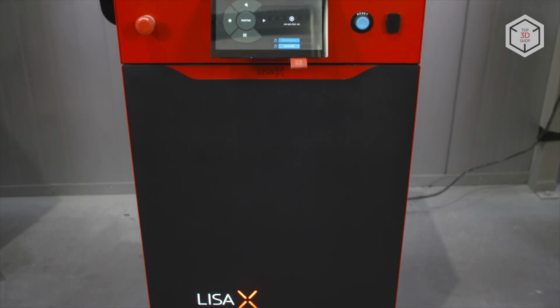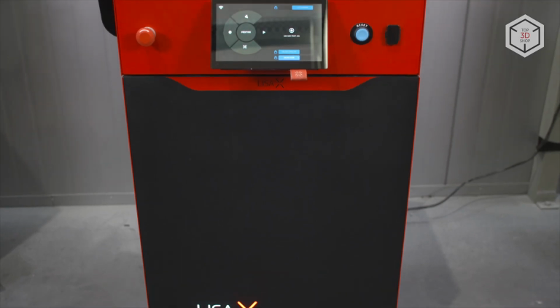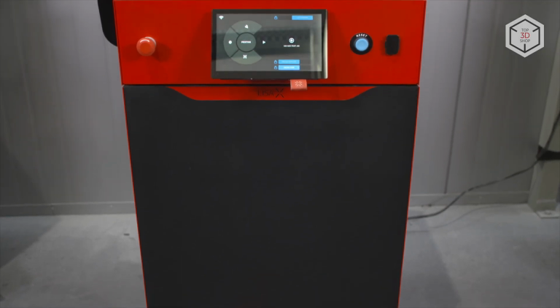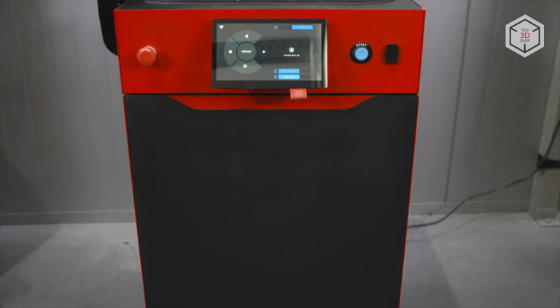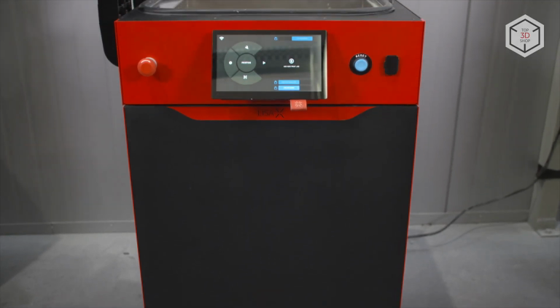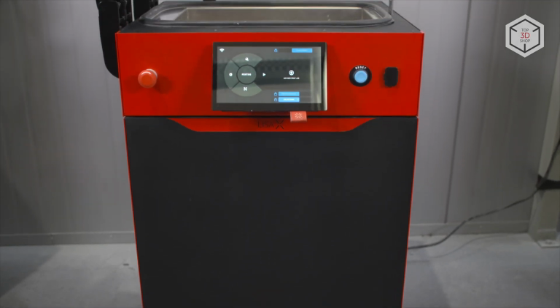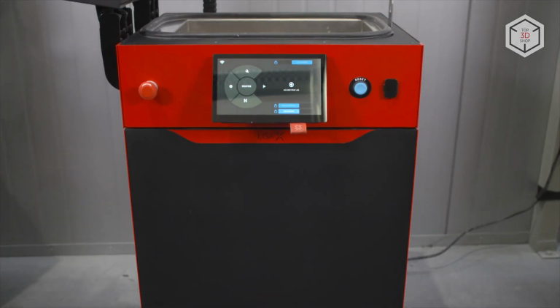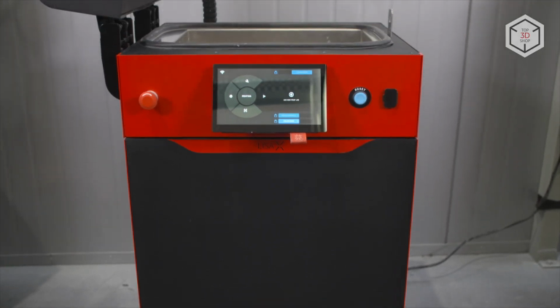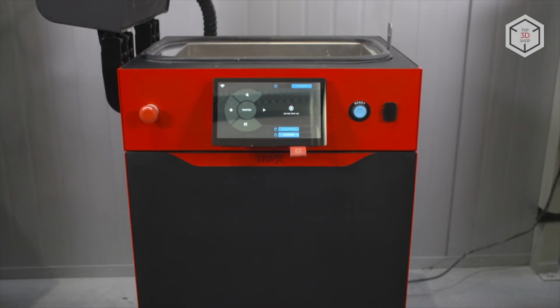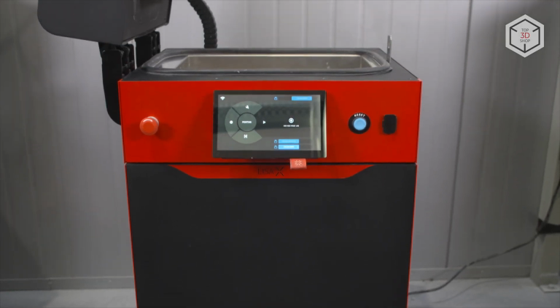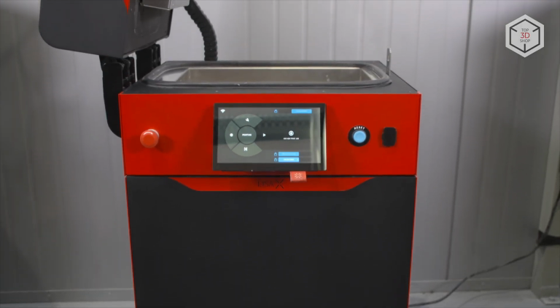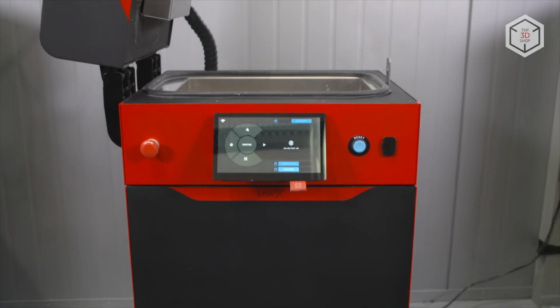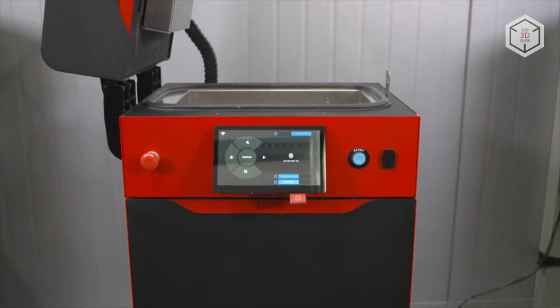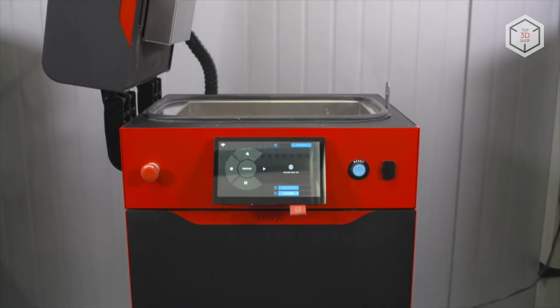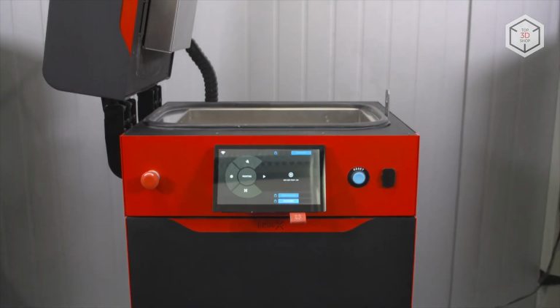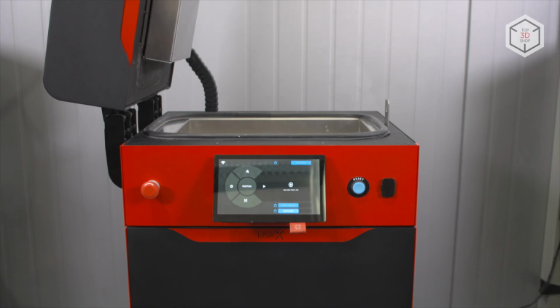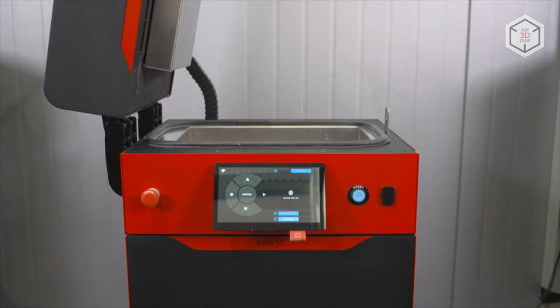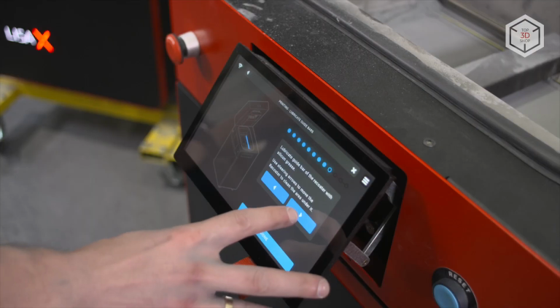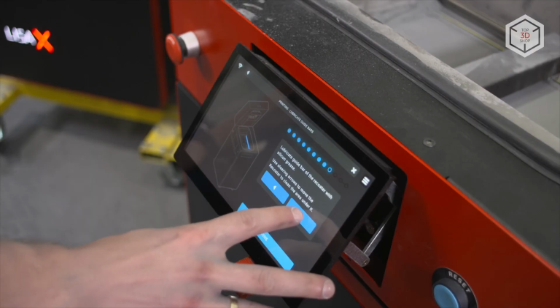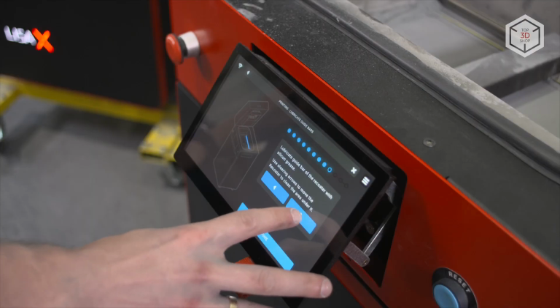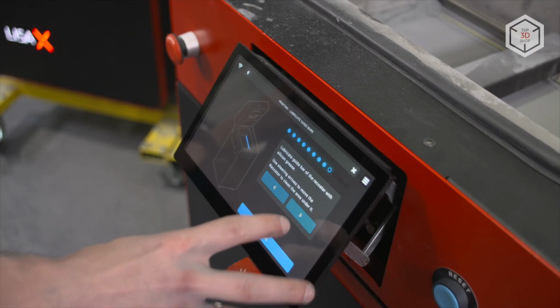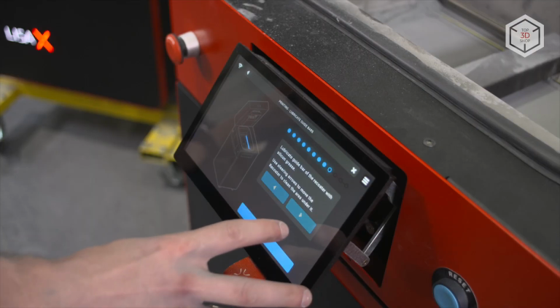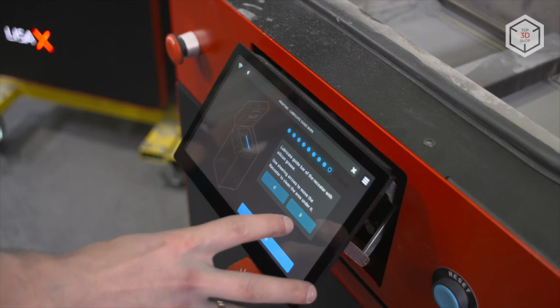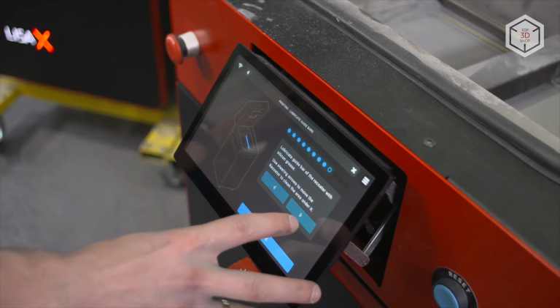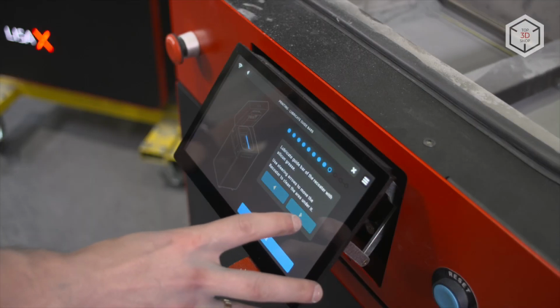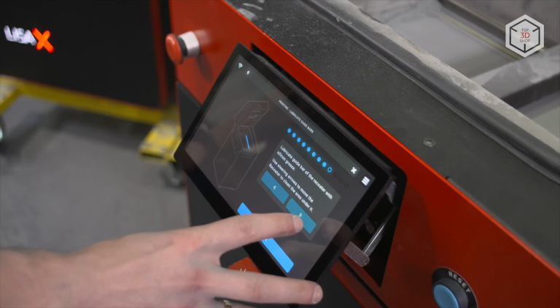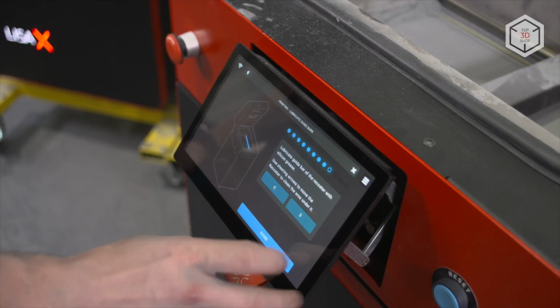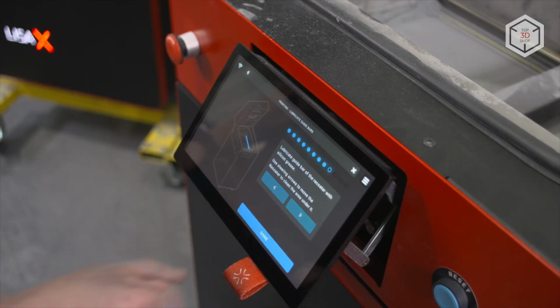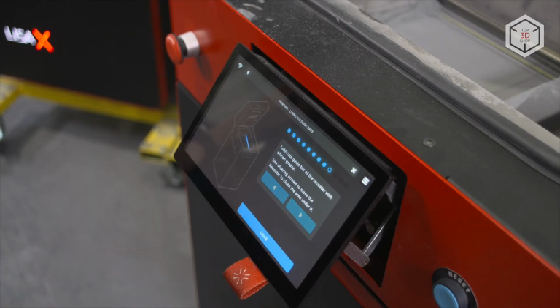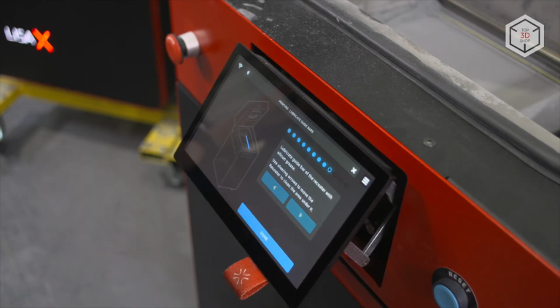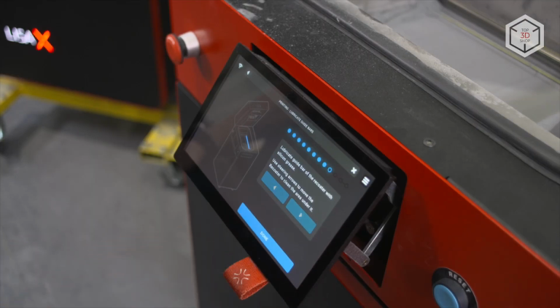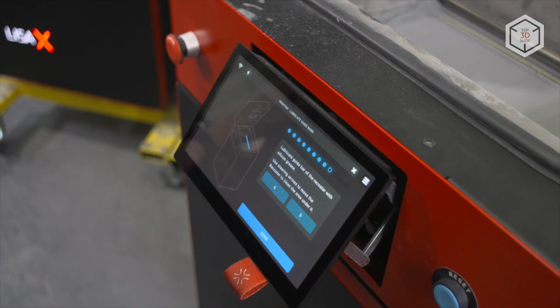Hi everyone, this is Top3DShop and in this video we will tell you about the Sinterit LisaX SLS 3D printer.